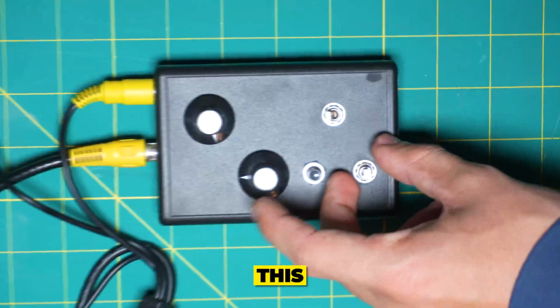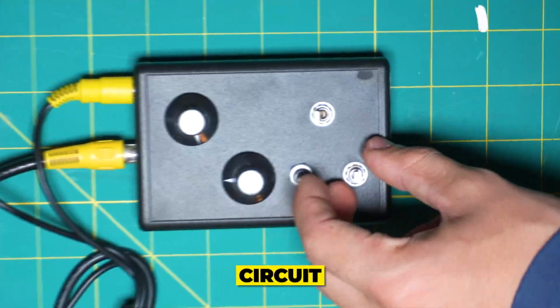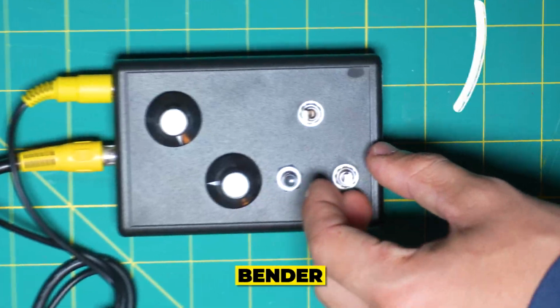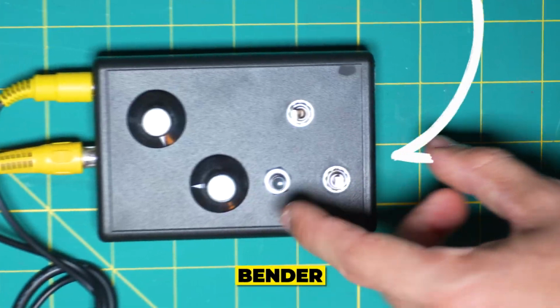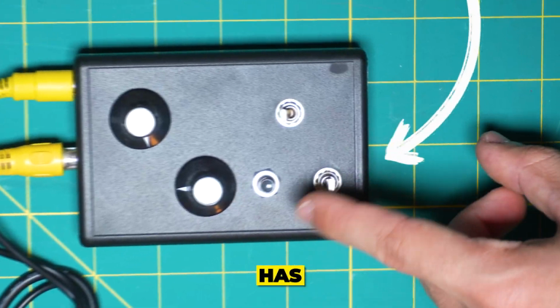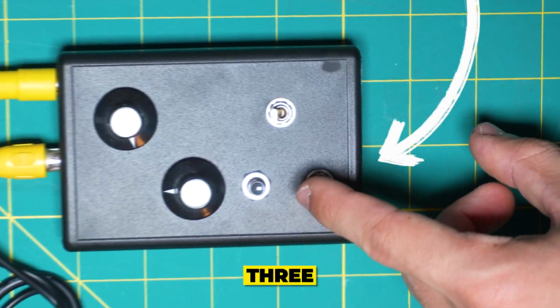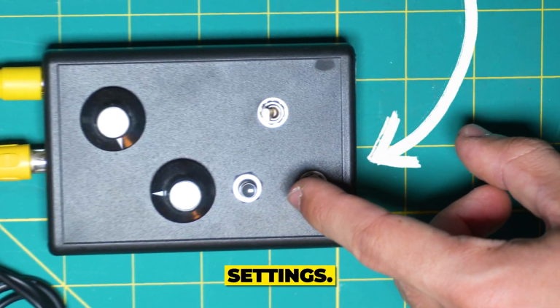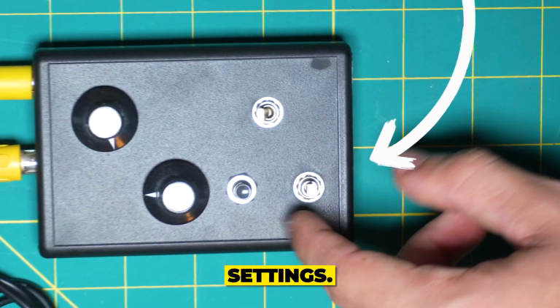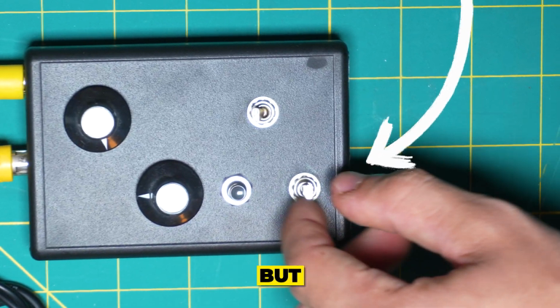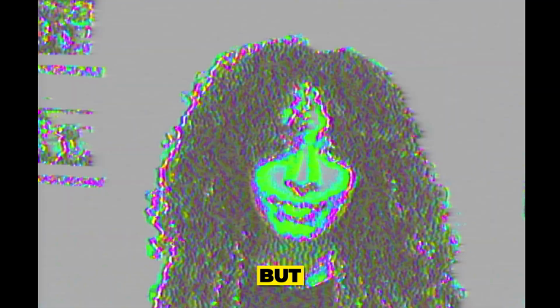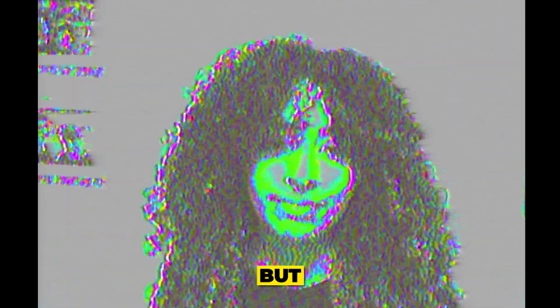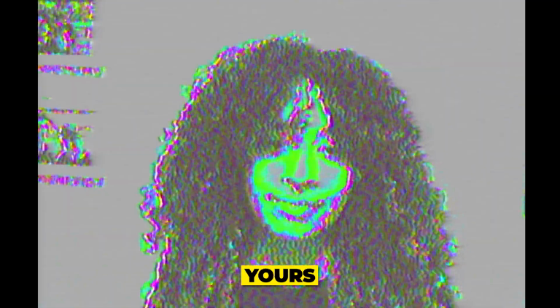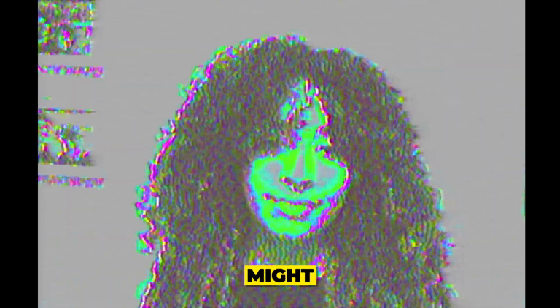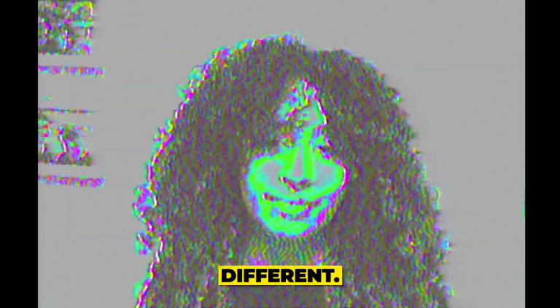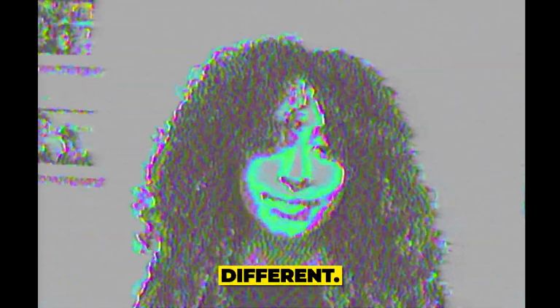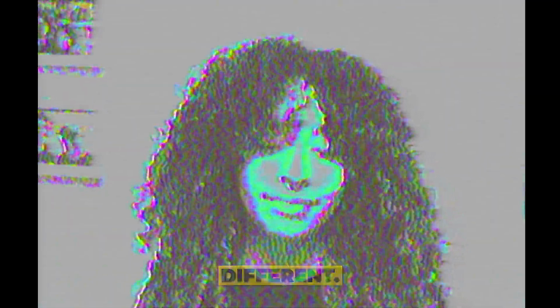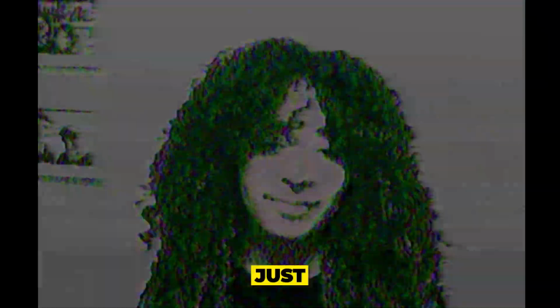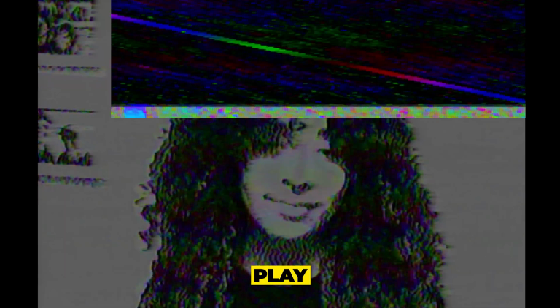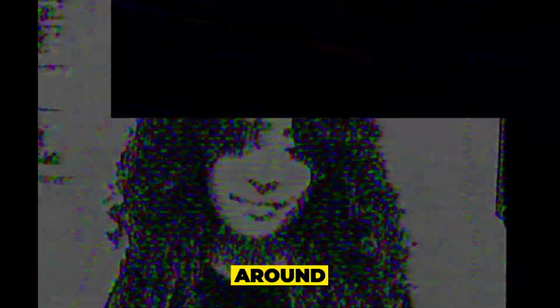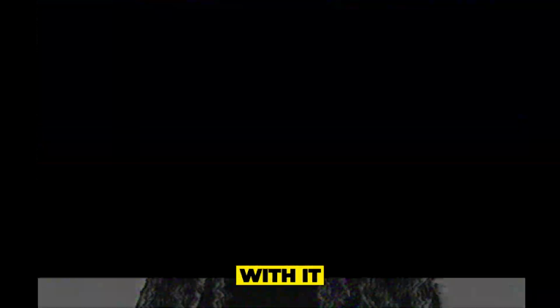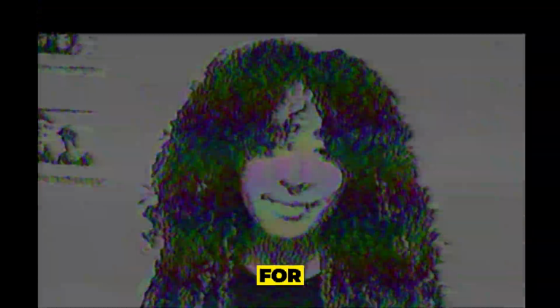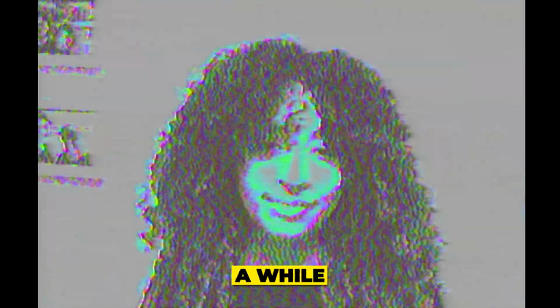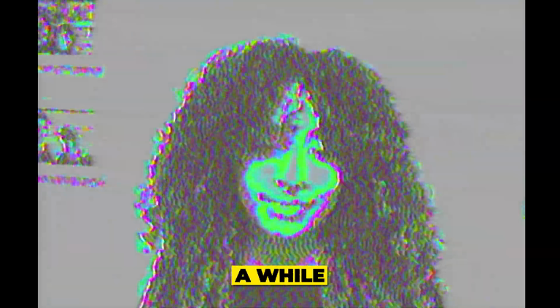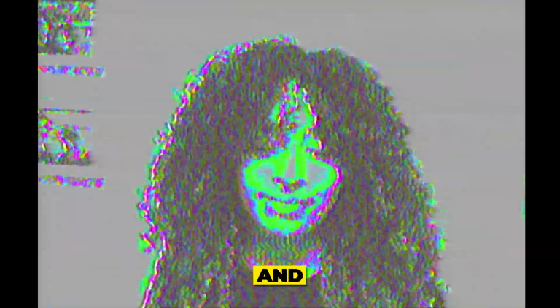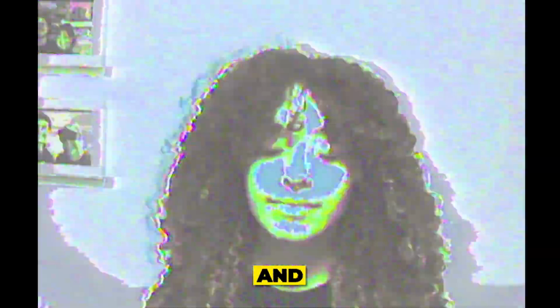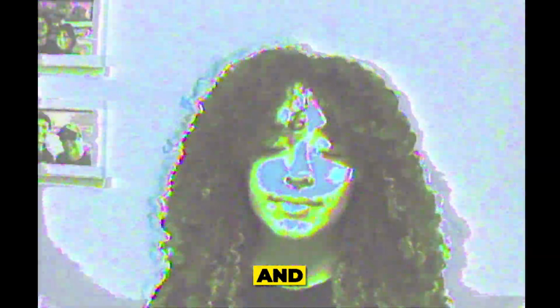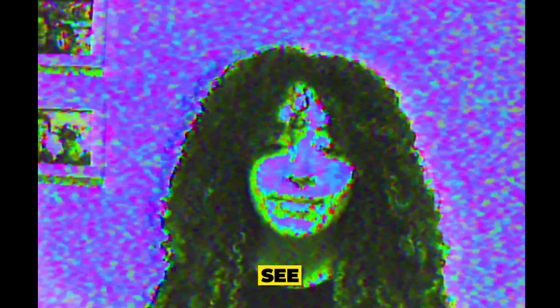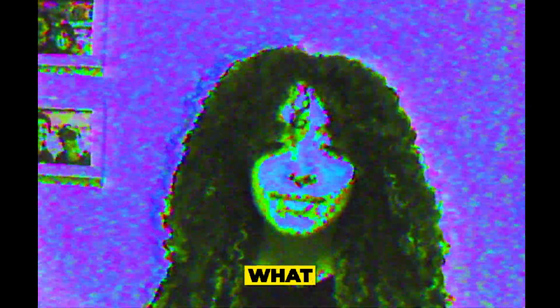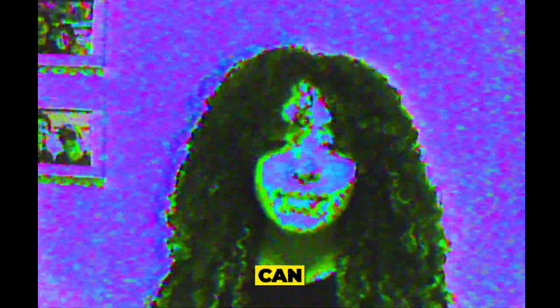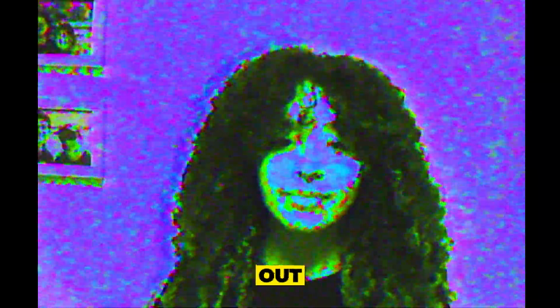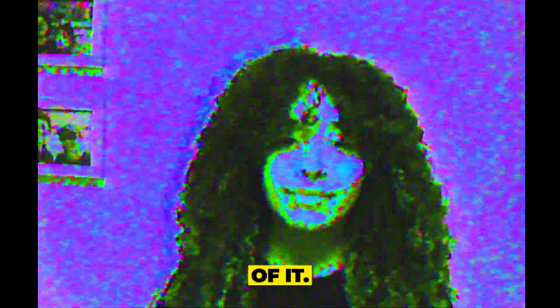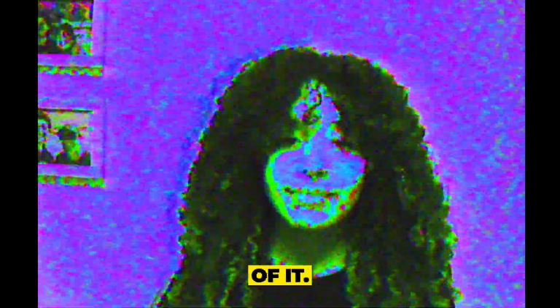This circuit bender has three settings, but yours might be different. Just play around with it for a while and see what you can get out of it.